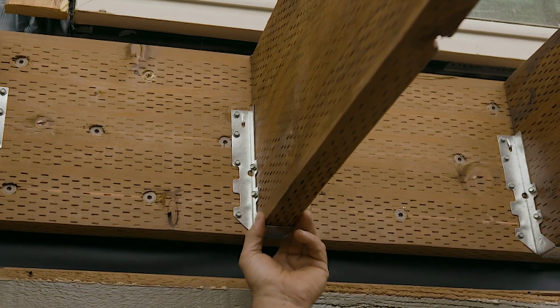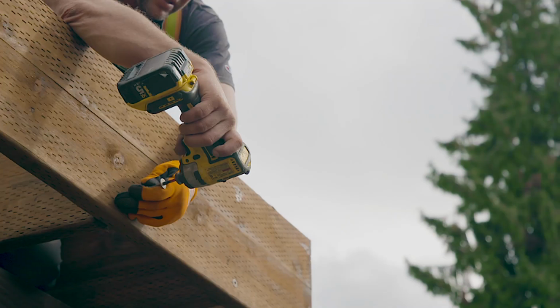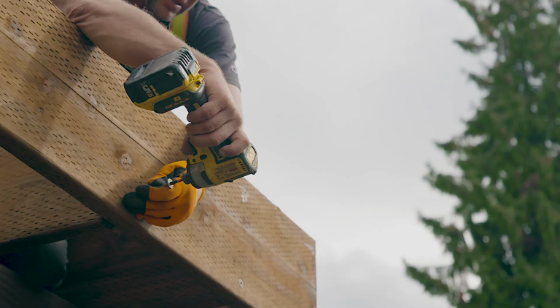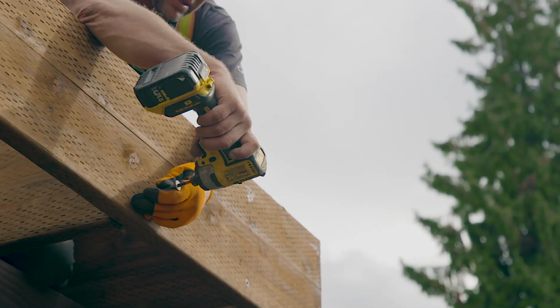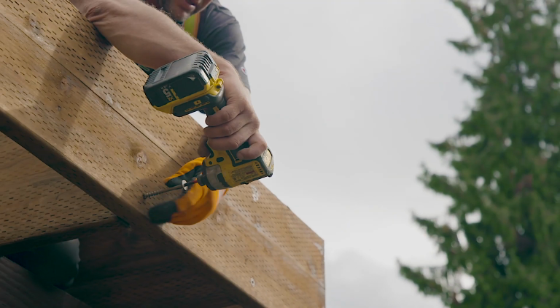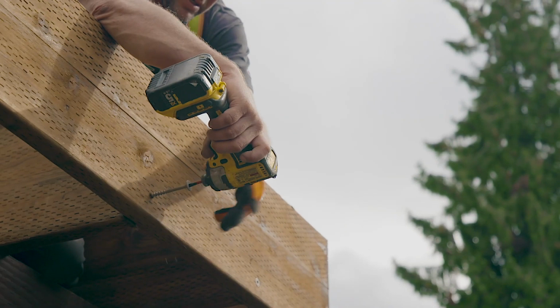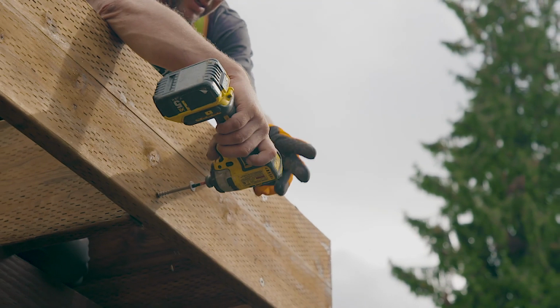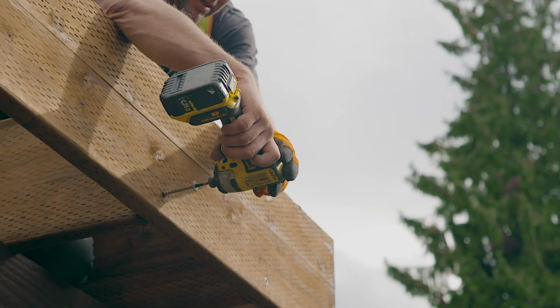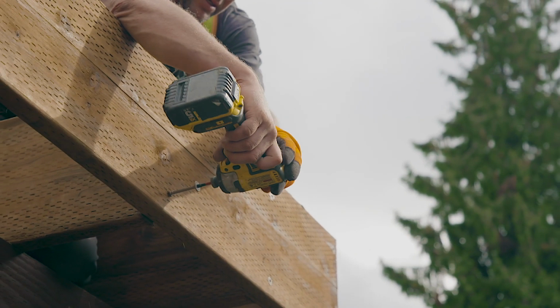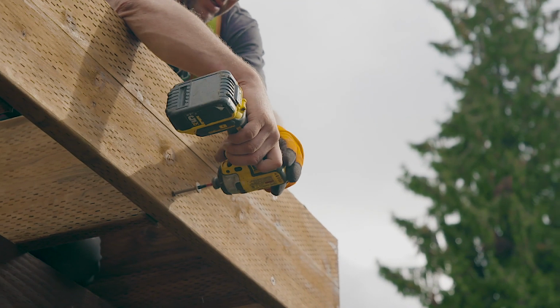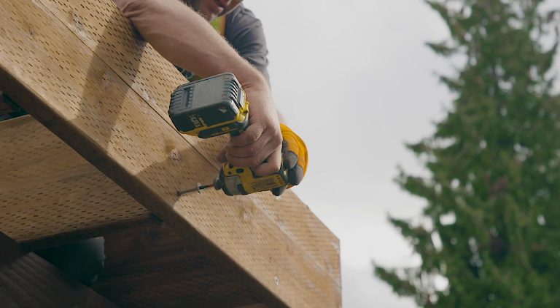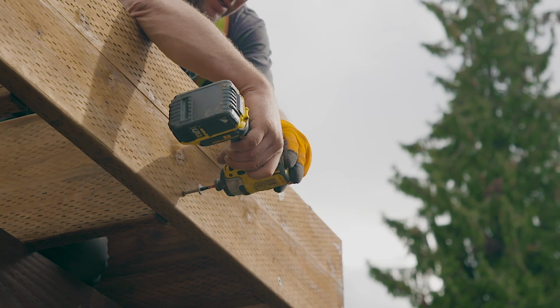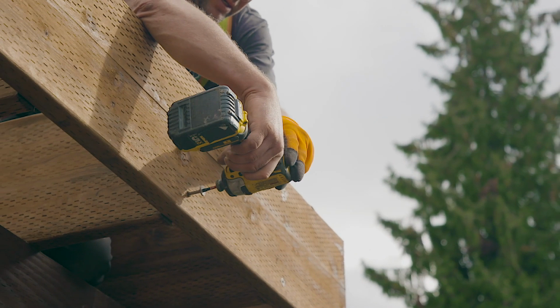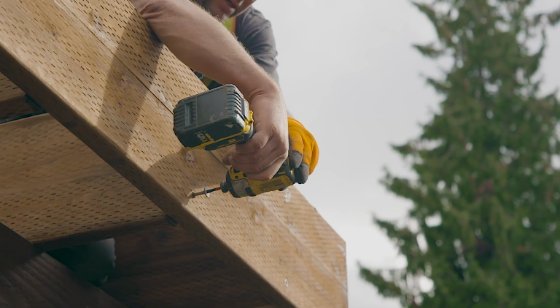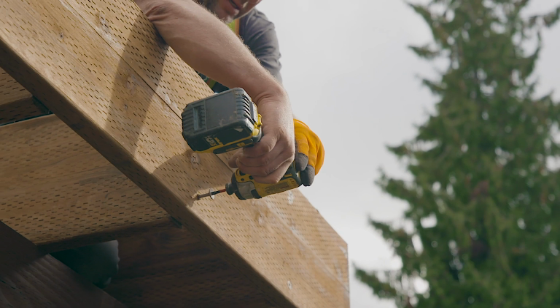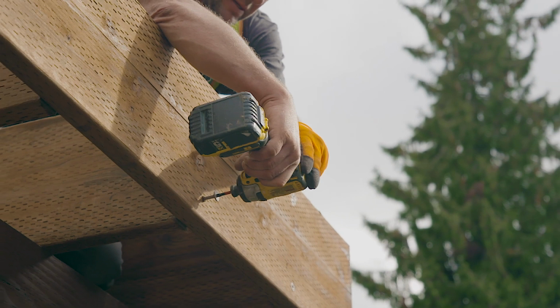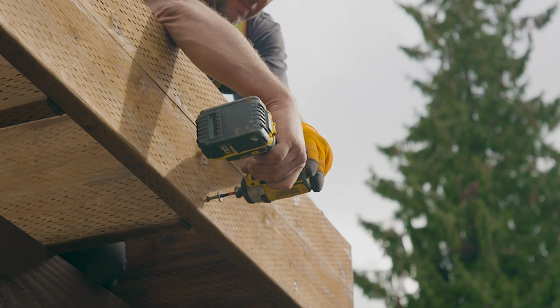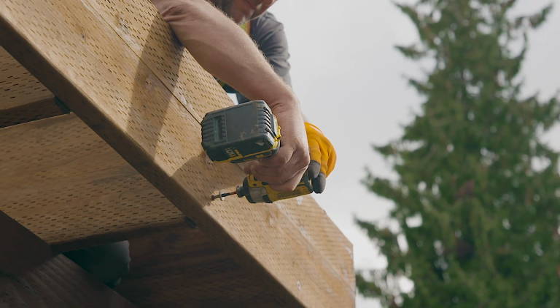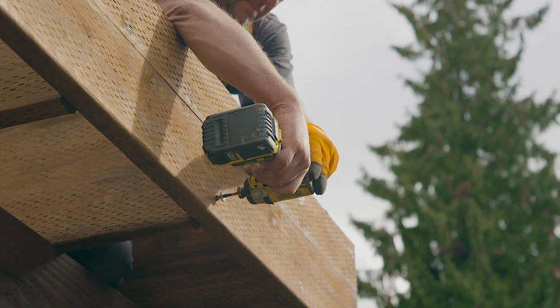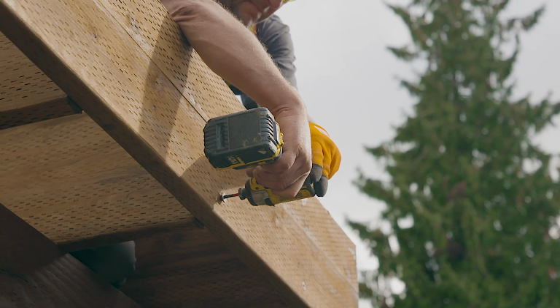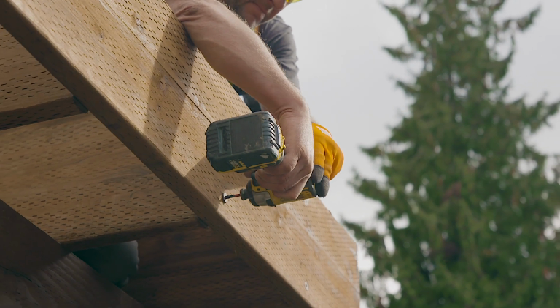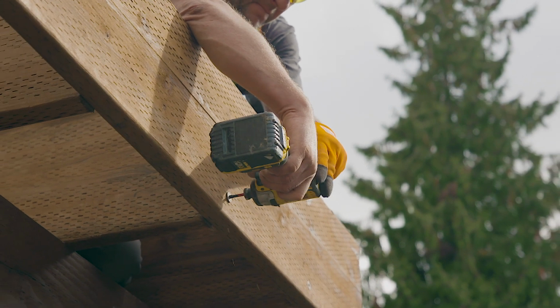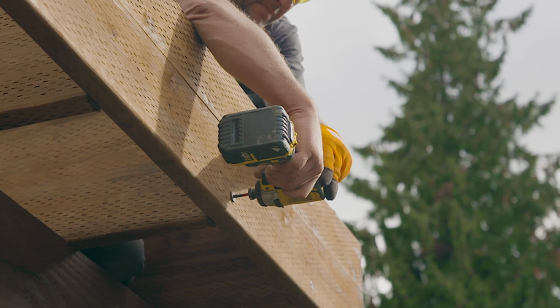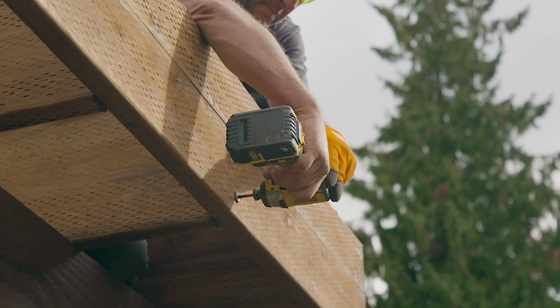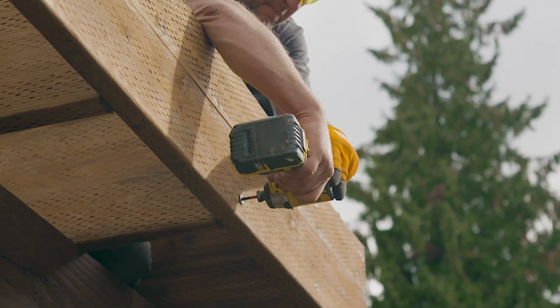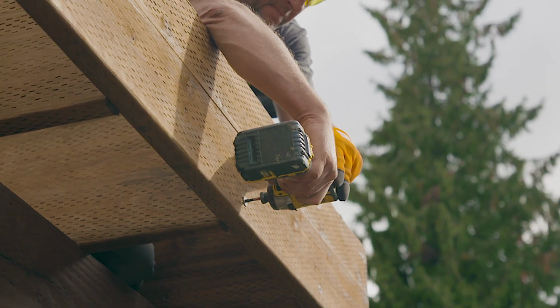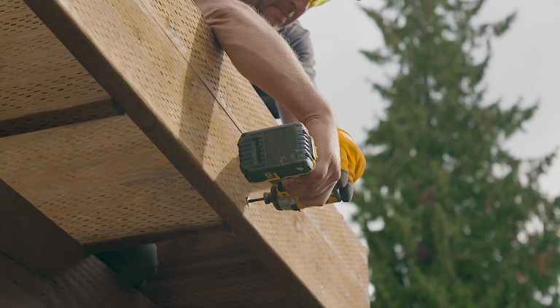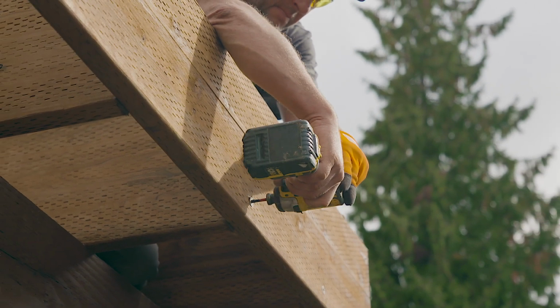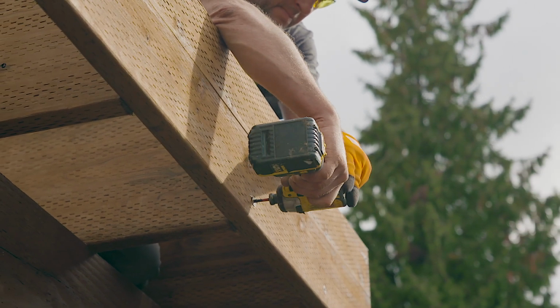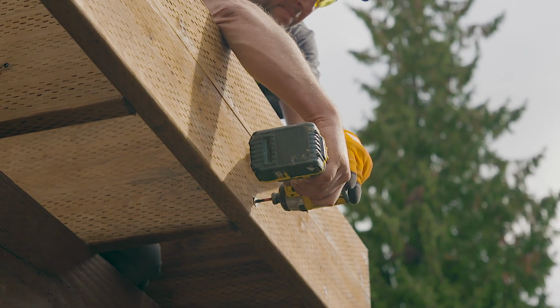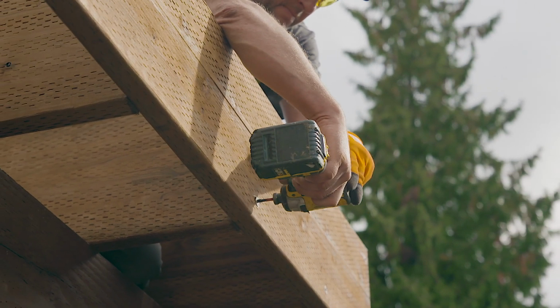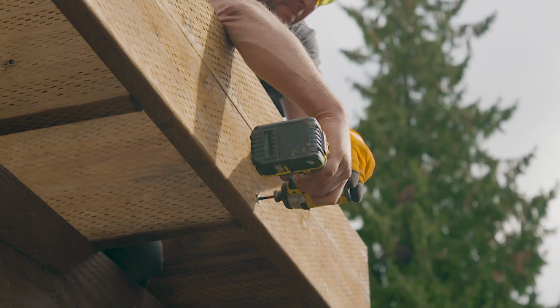Unlike traditional lag screws, the SDWS Screw requires no pre-drilling, saving time and labor costs.